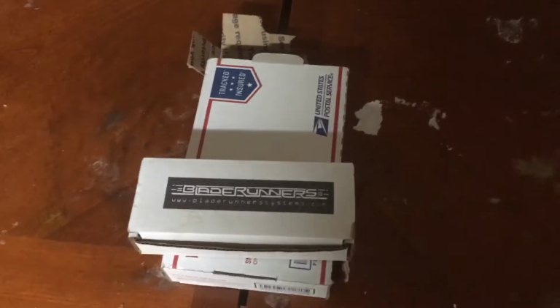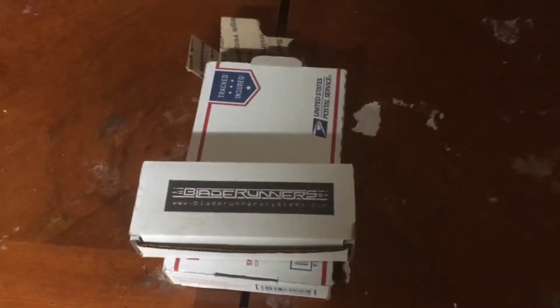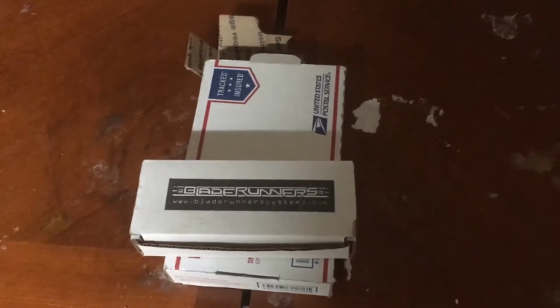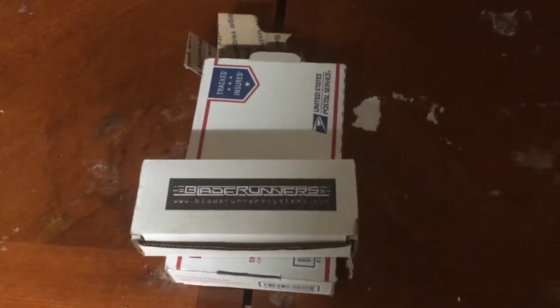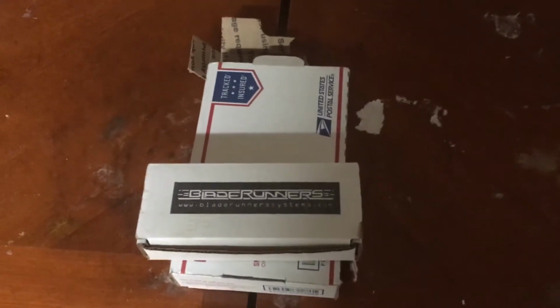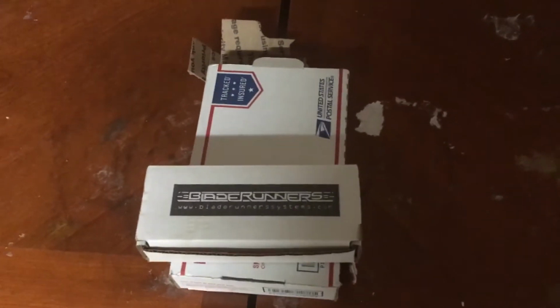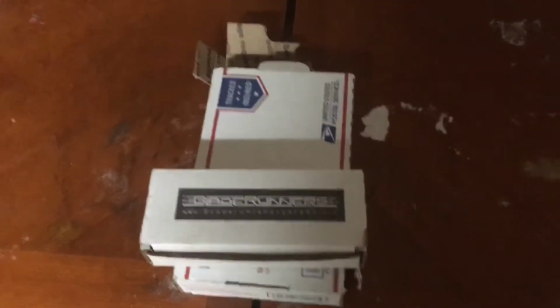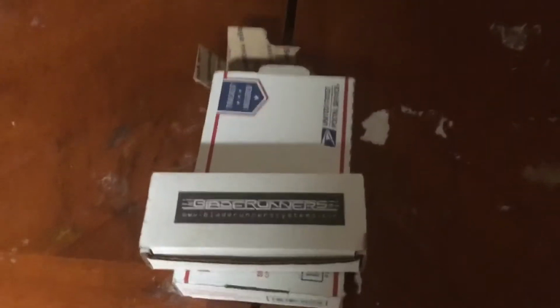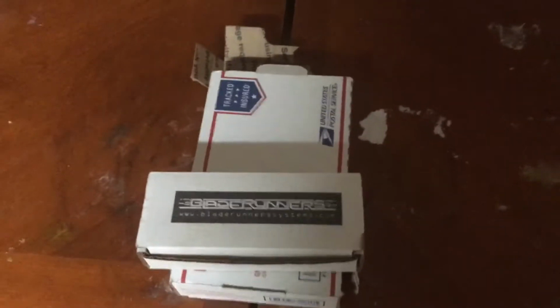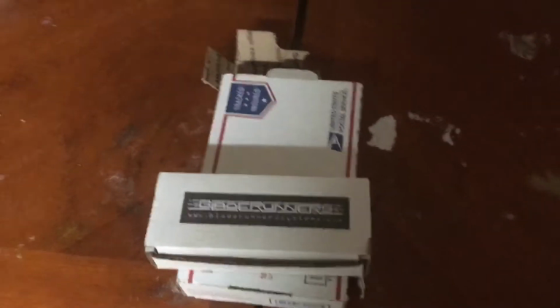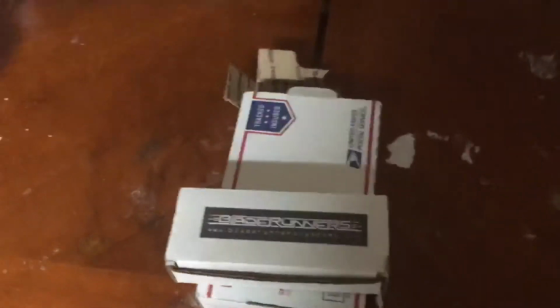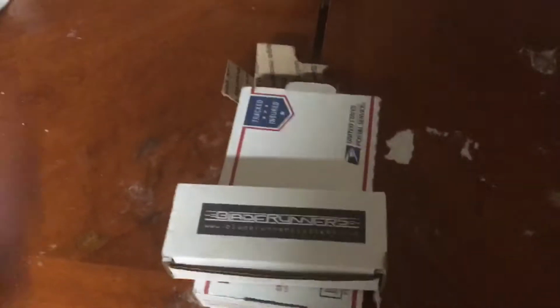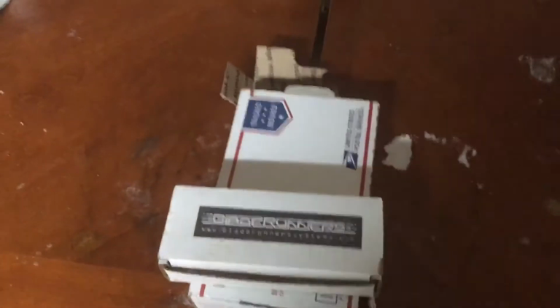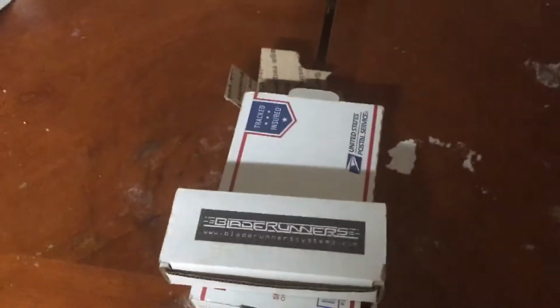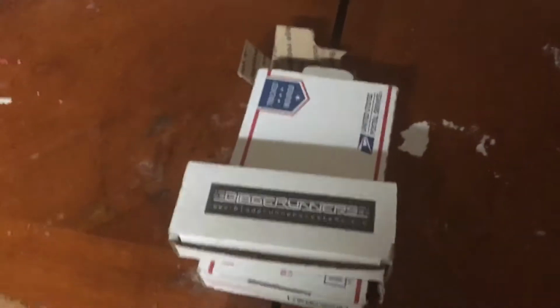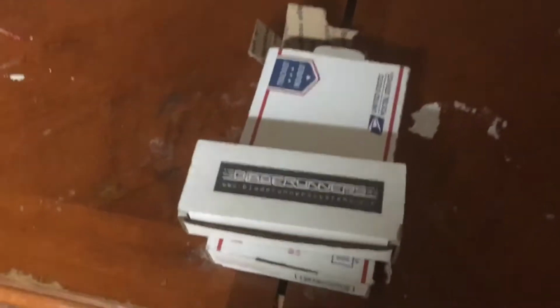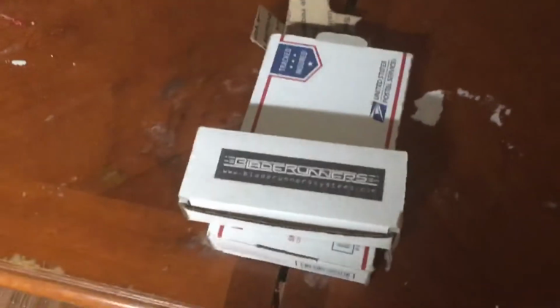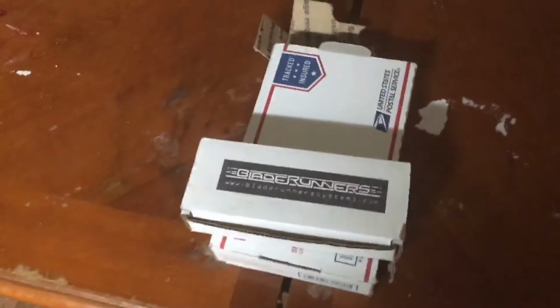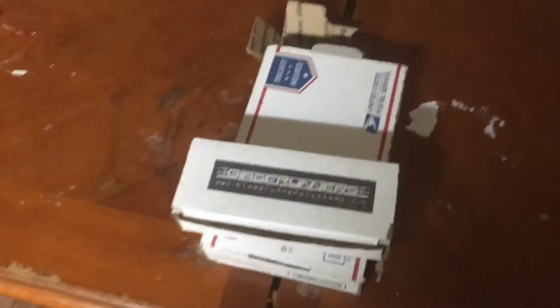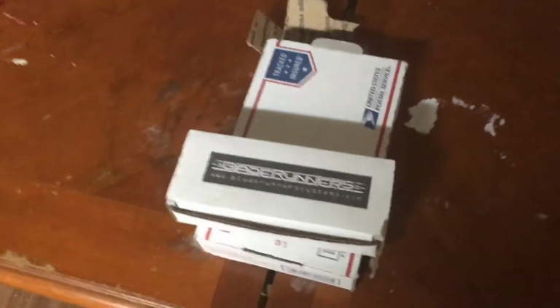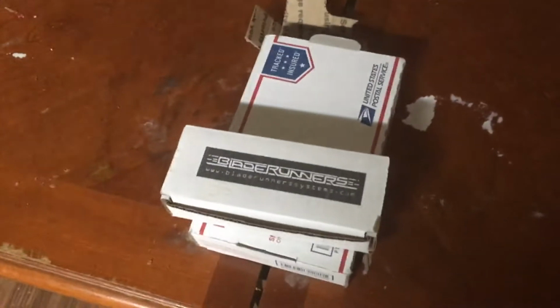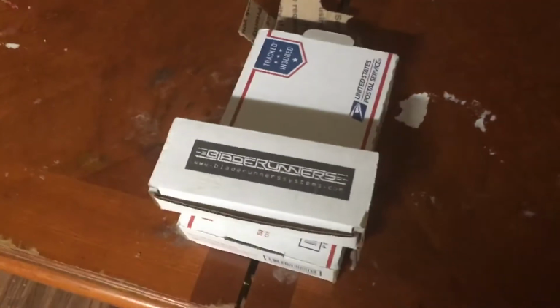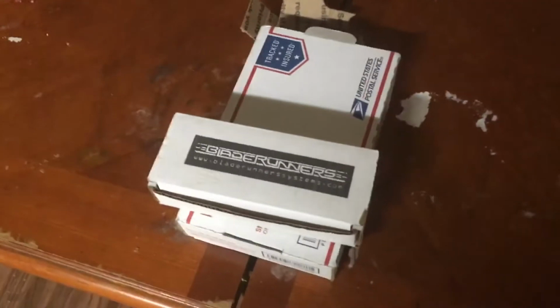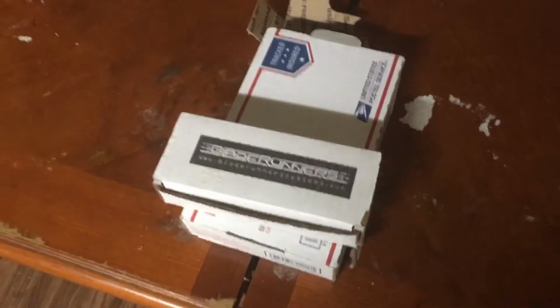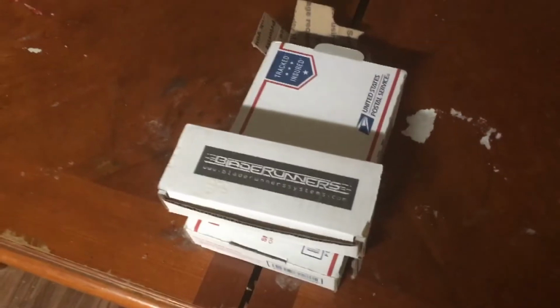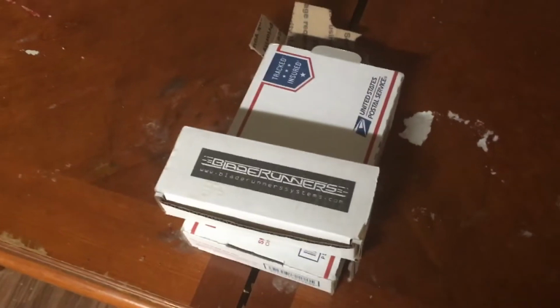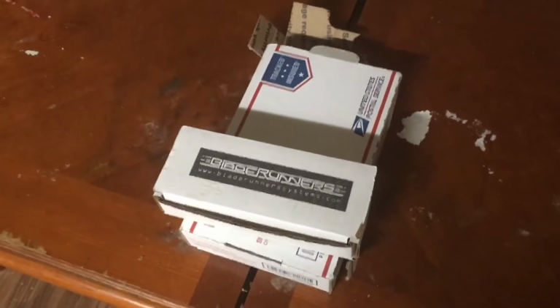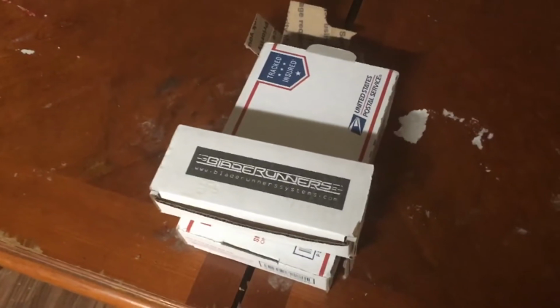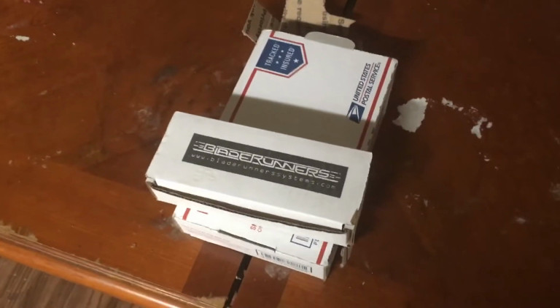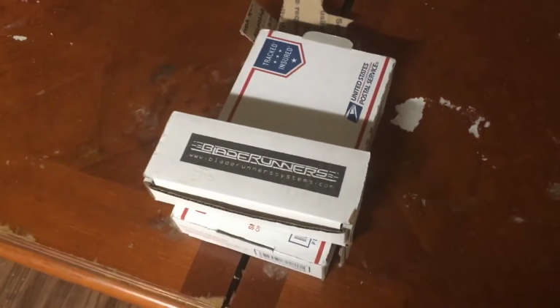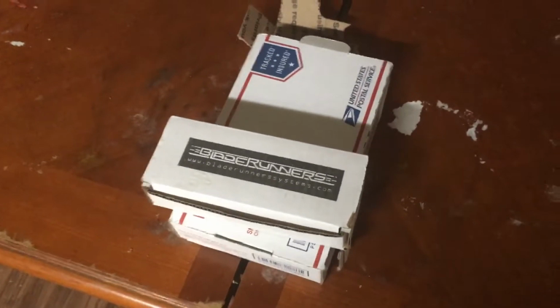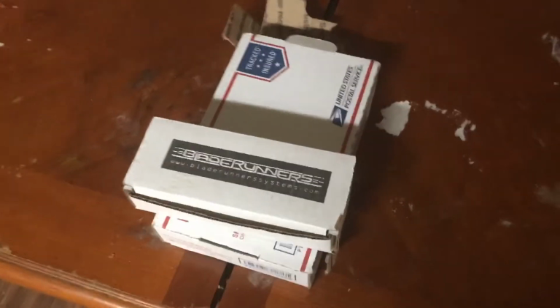Hello boys, girls, and welcome to YouTube. Today I'm unboxing the knife that Stitches gave me for the giveaway.